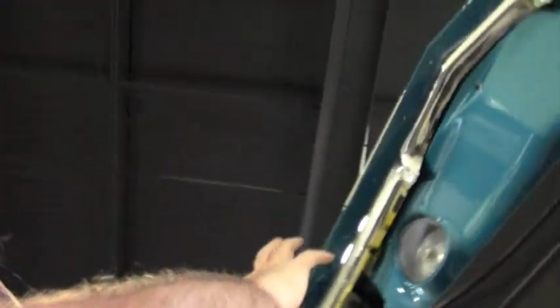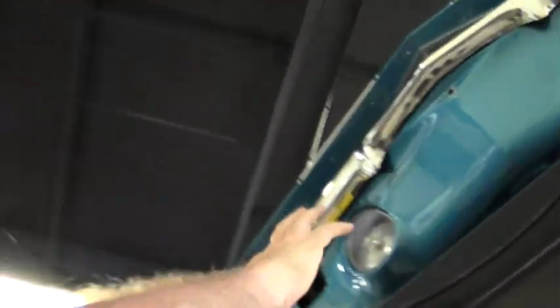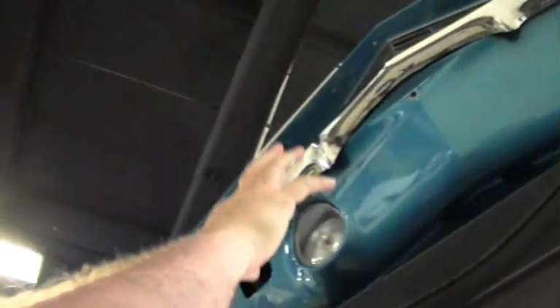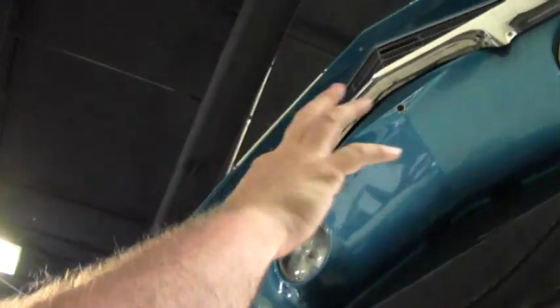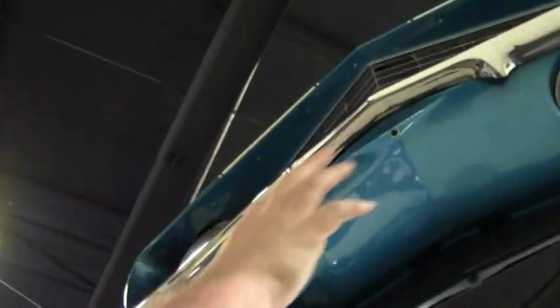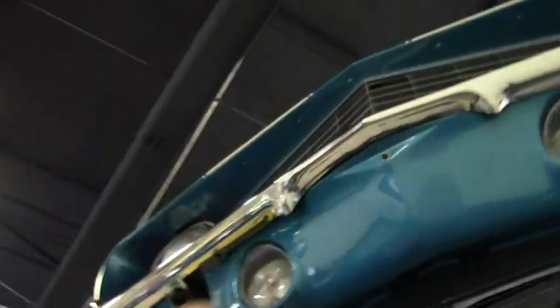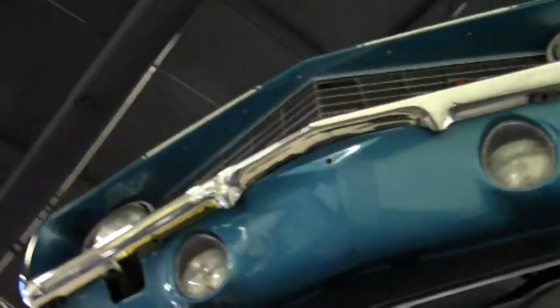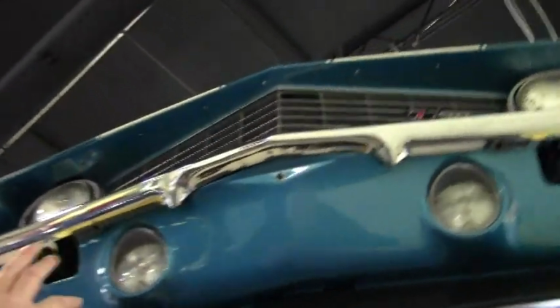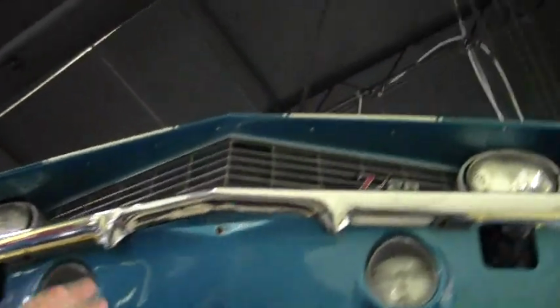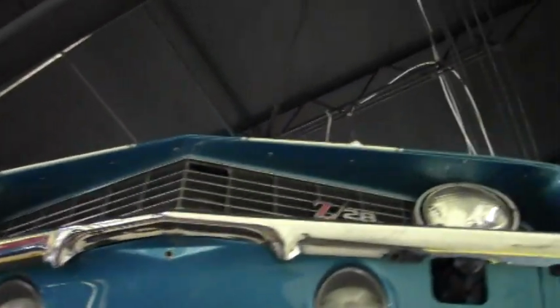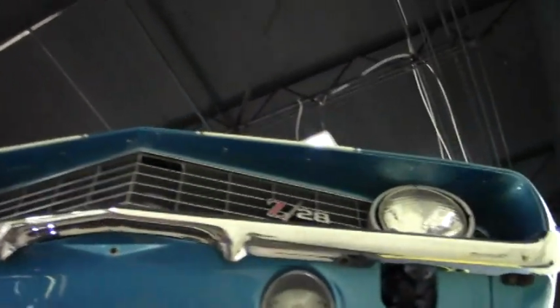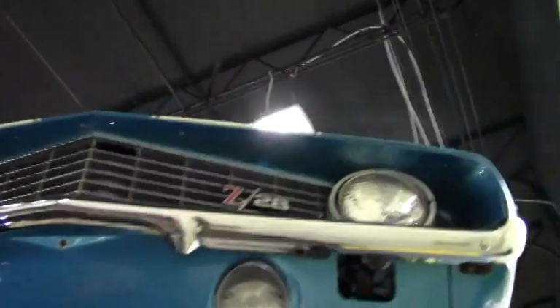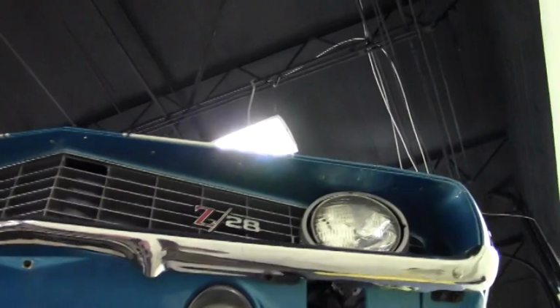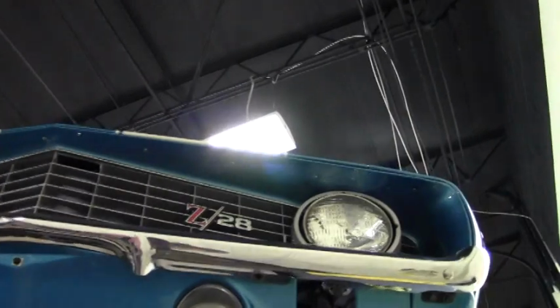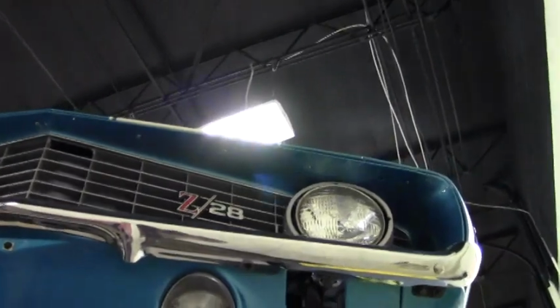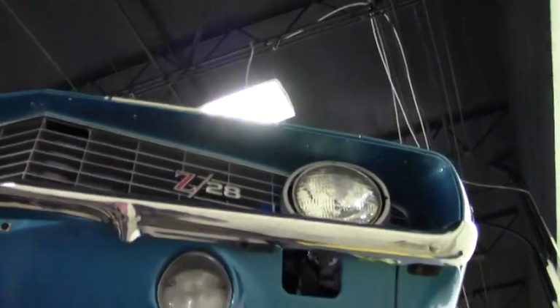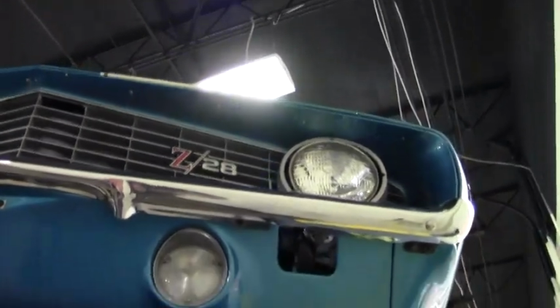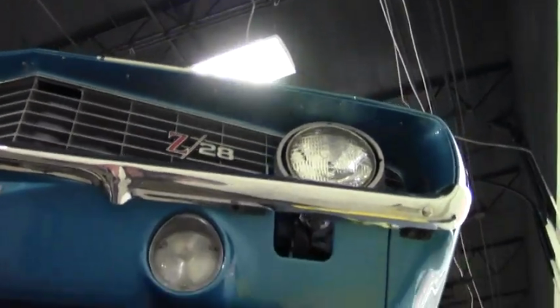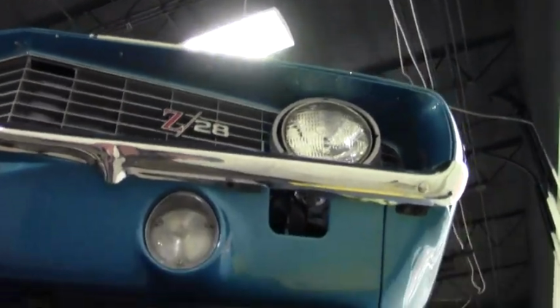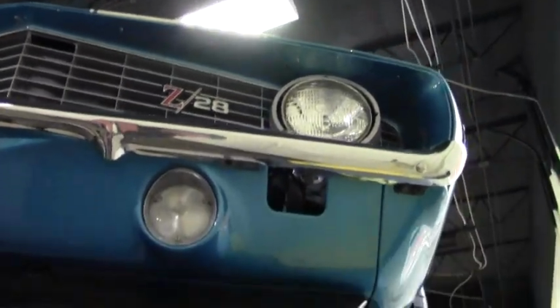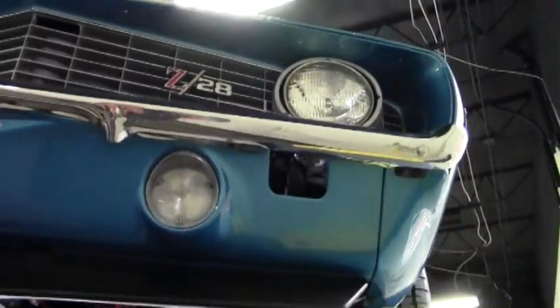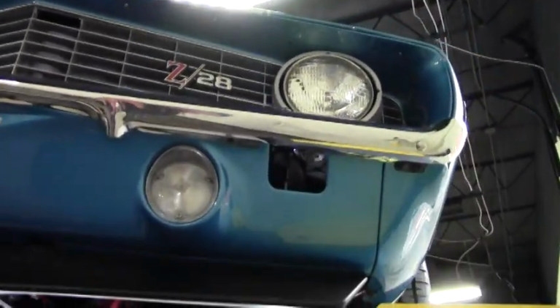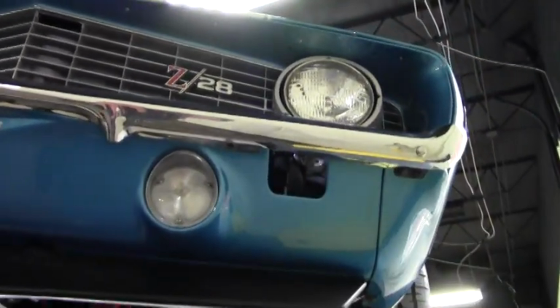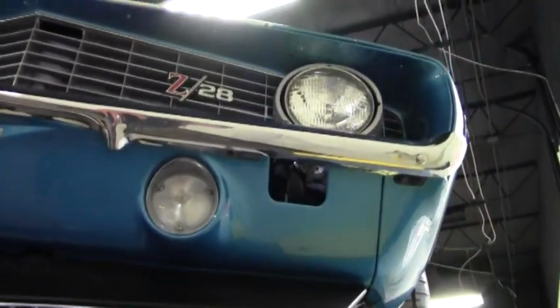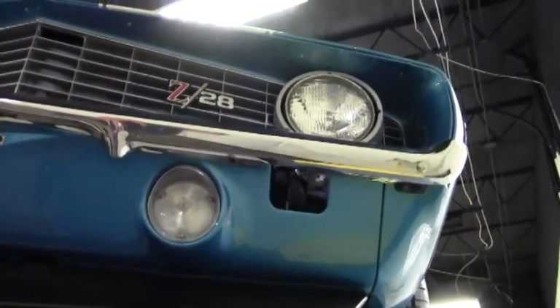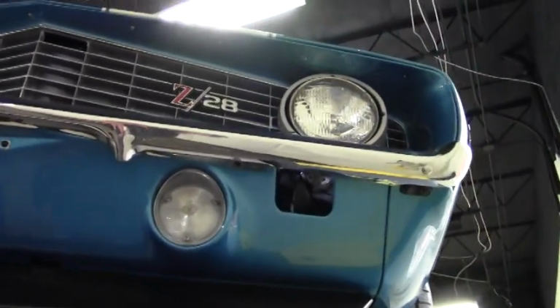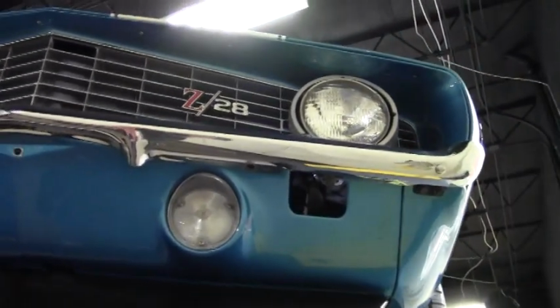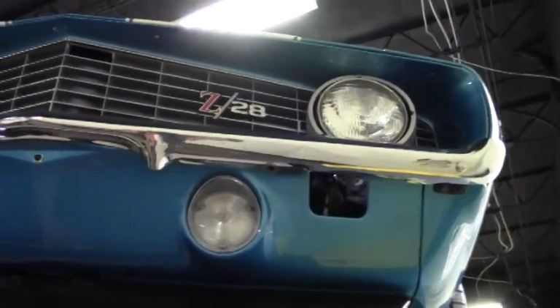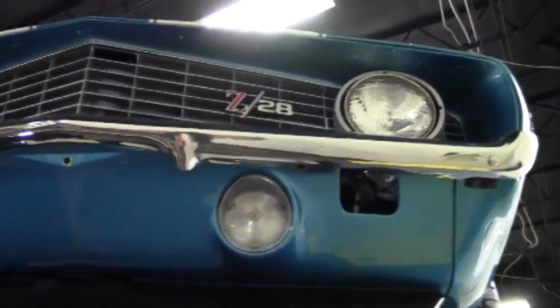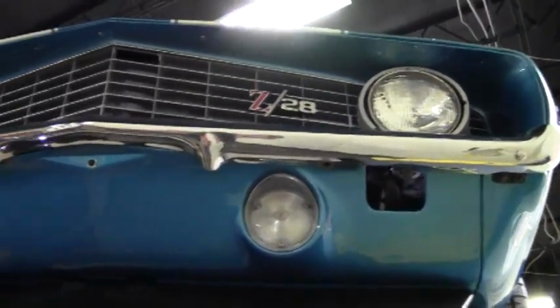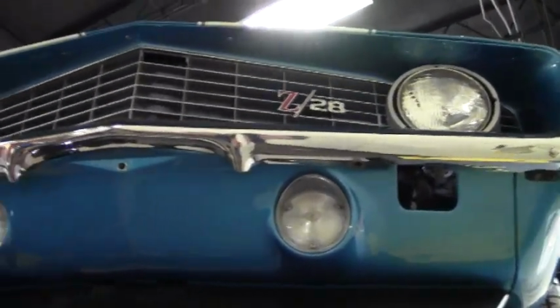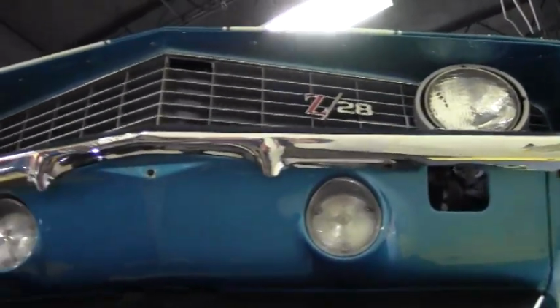Headlights, fog lamps and such — the front of the car is in beautiful condition as well.